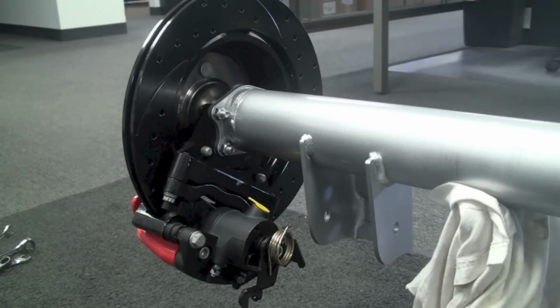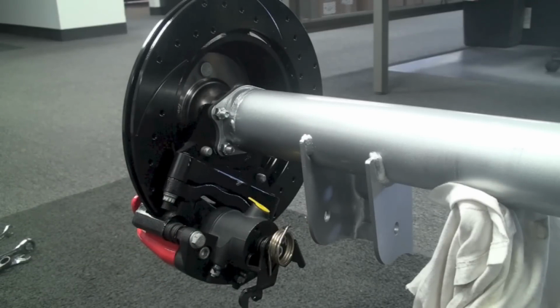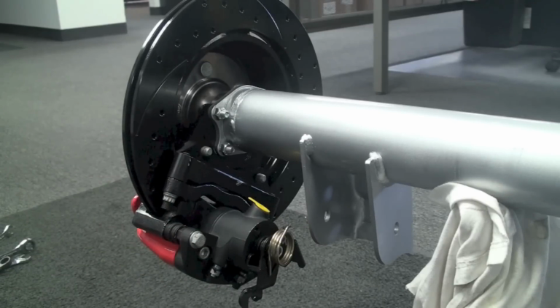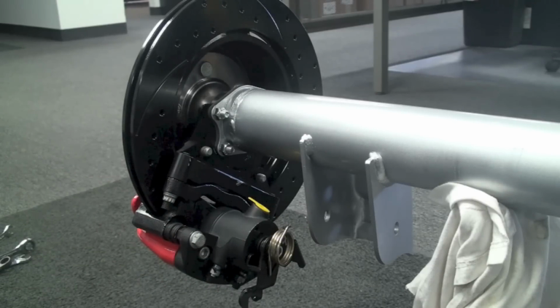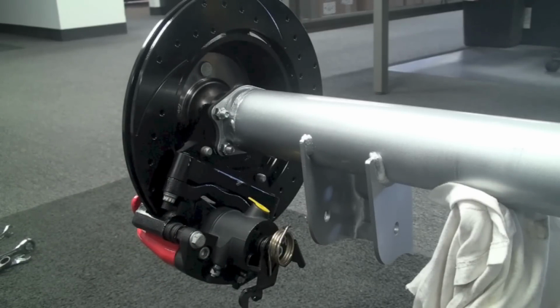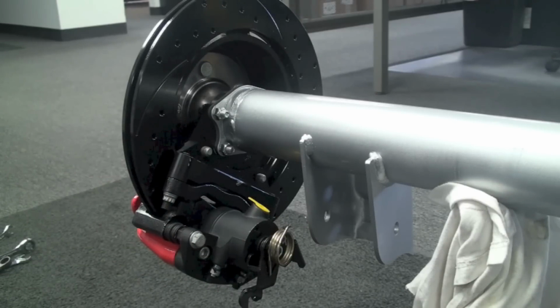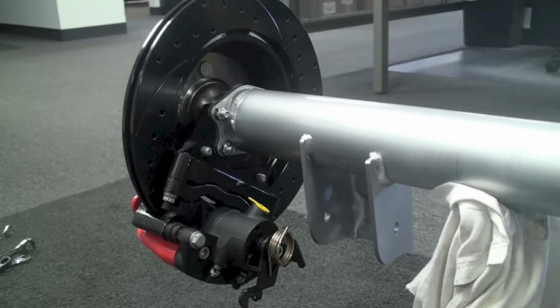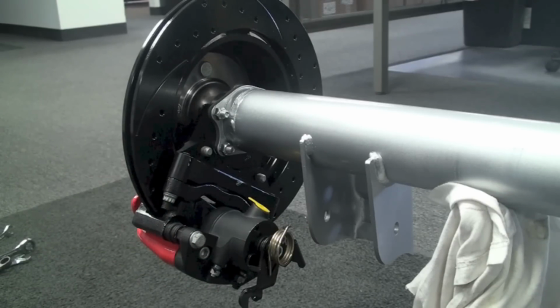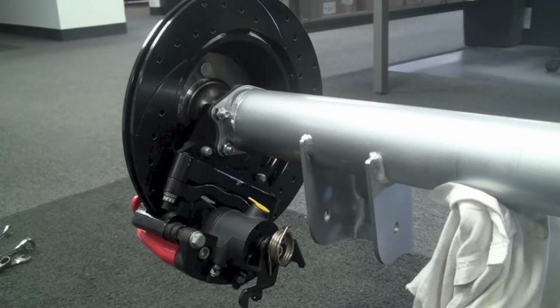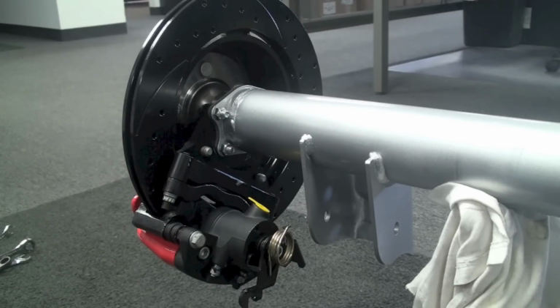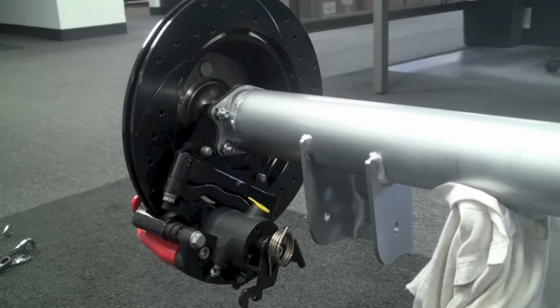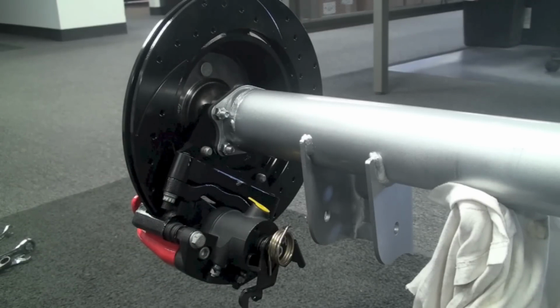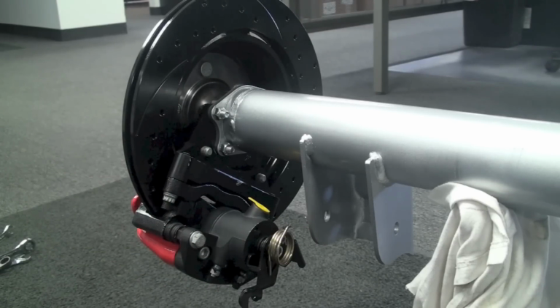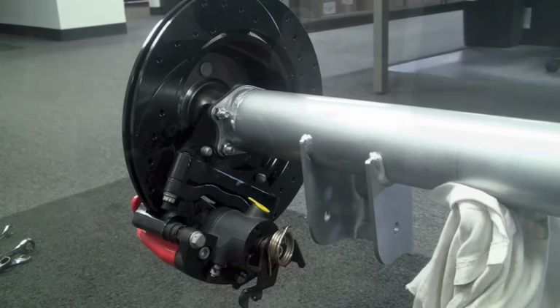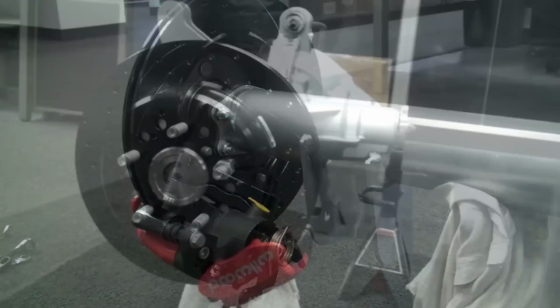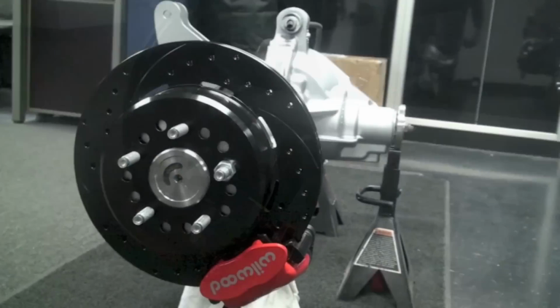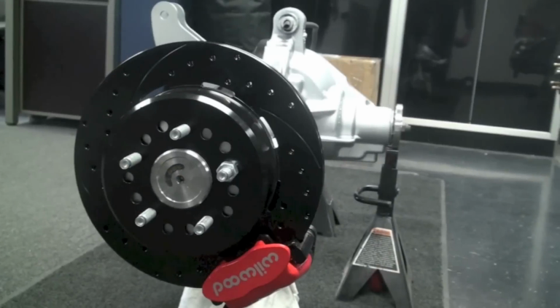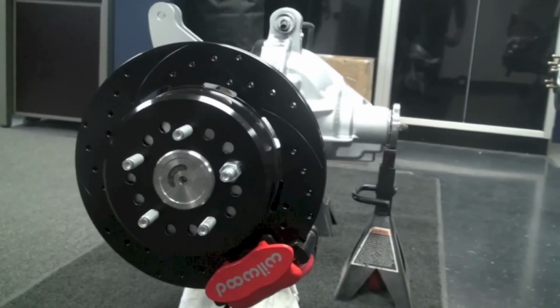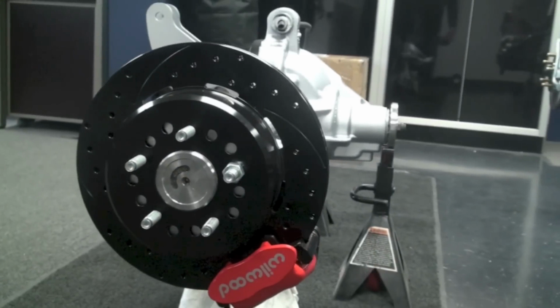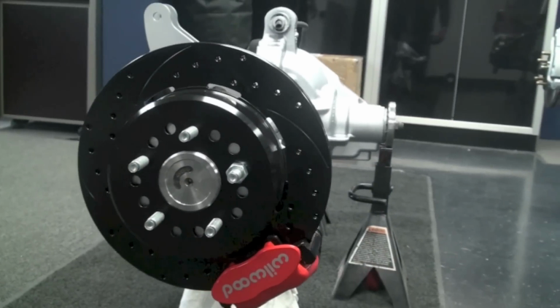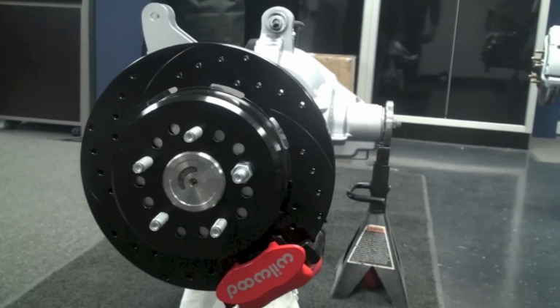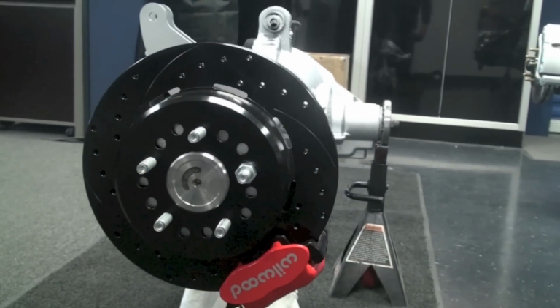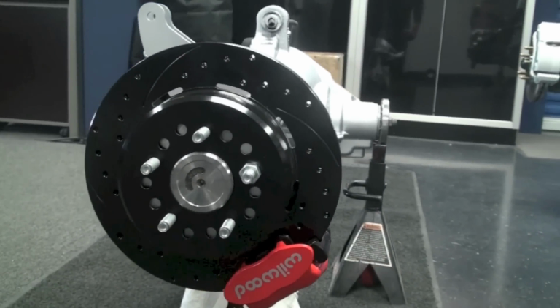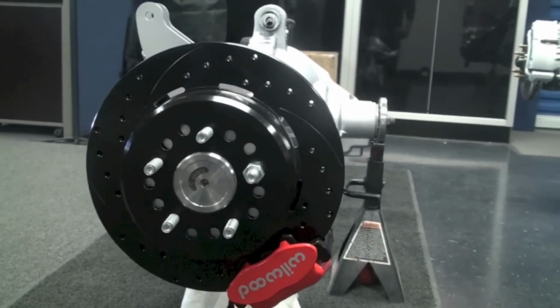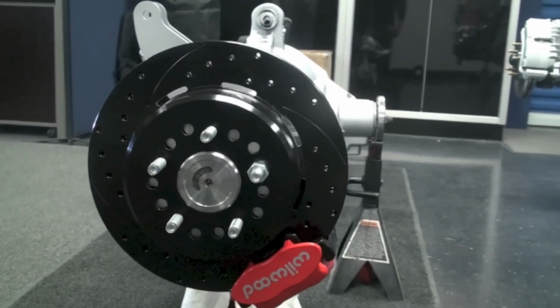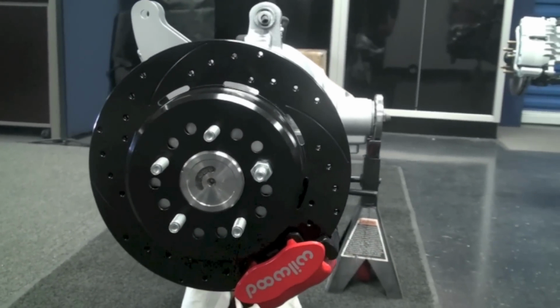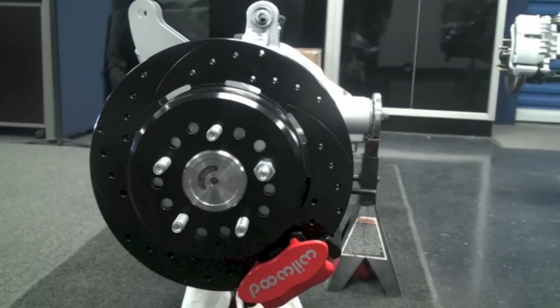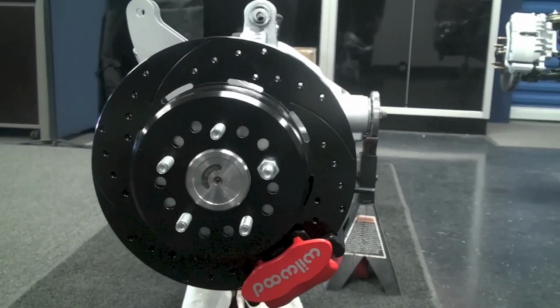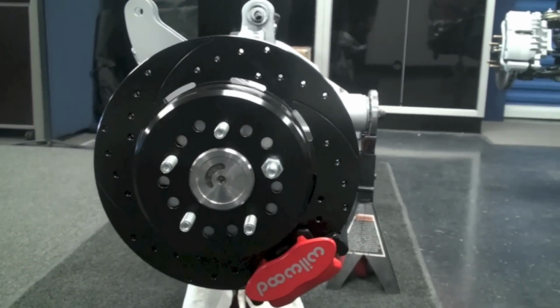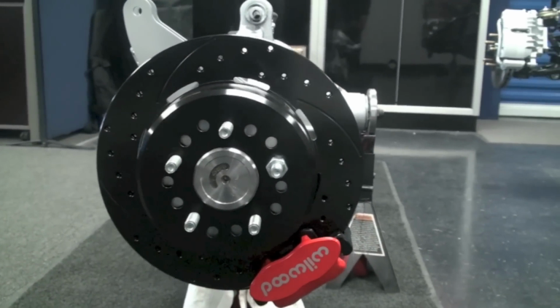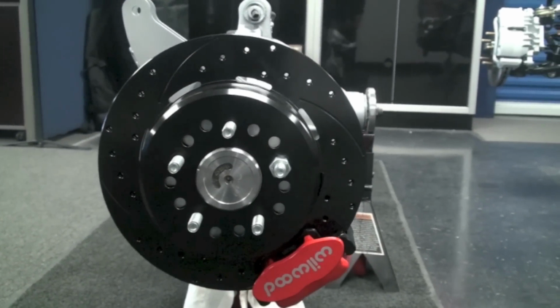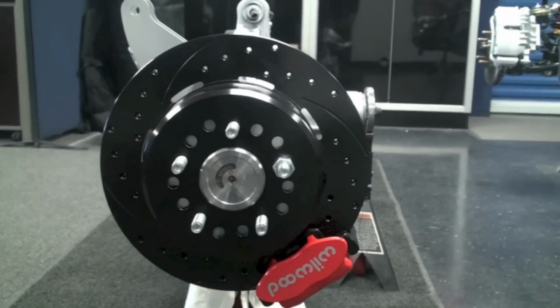From there, your Wilwood brakes are now installed and everything's ready to go. See you next time.